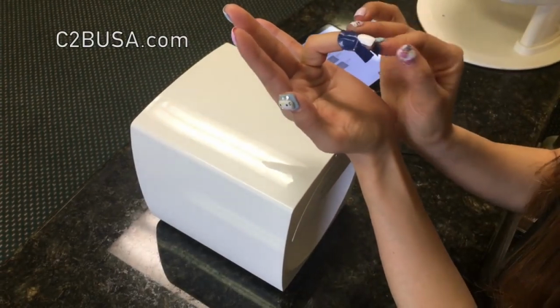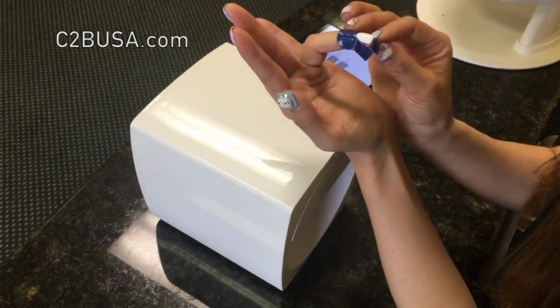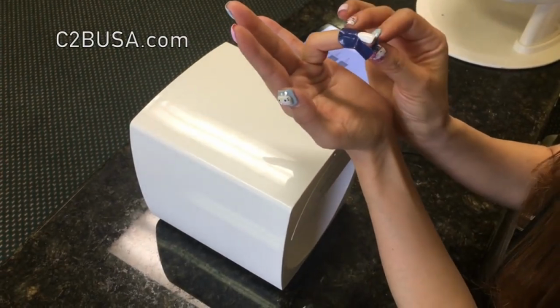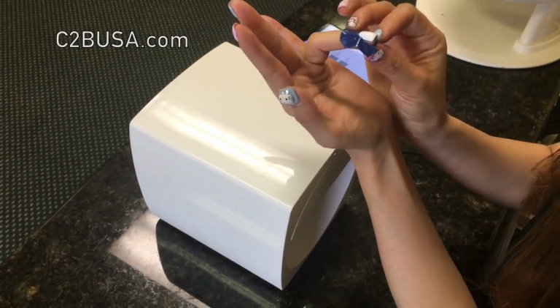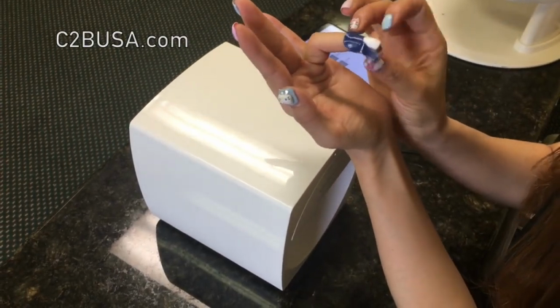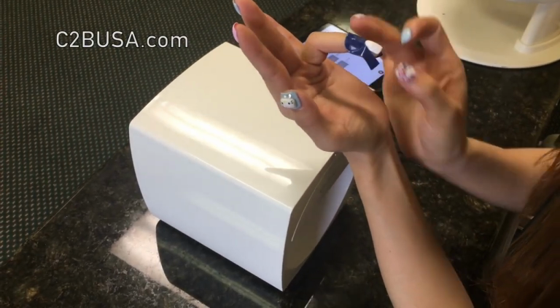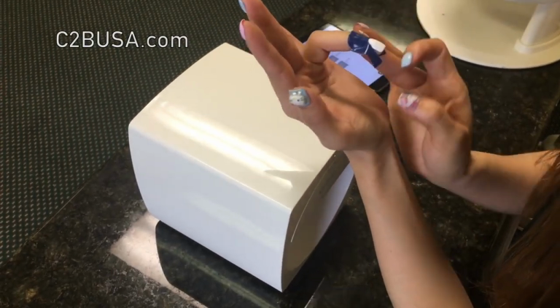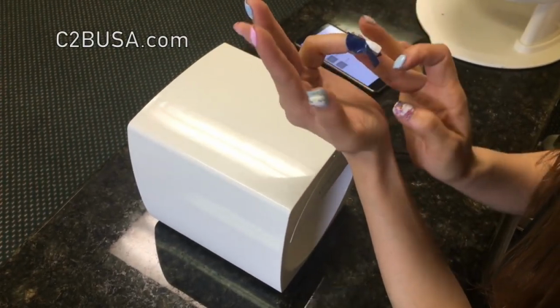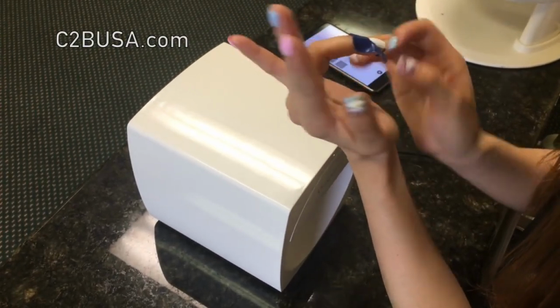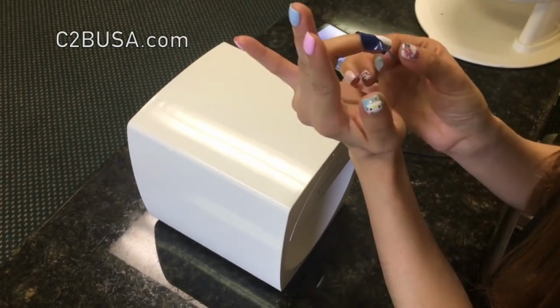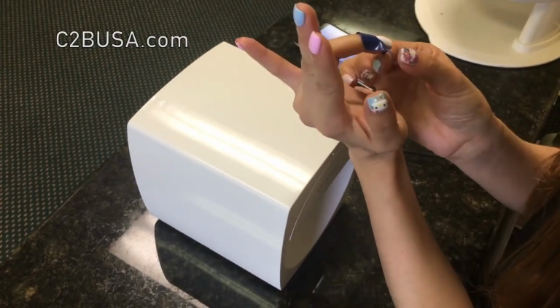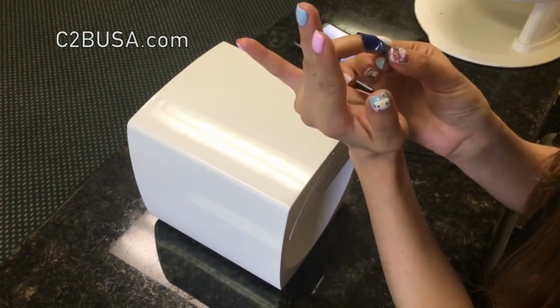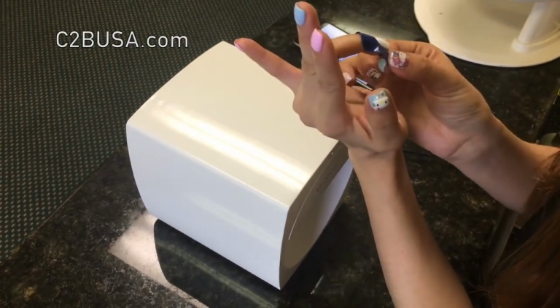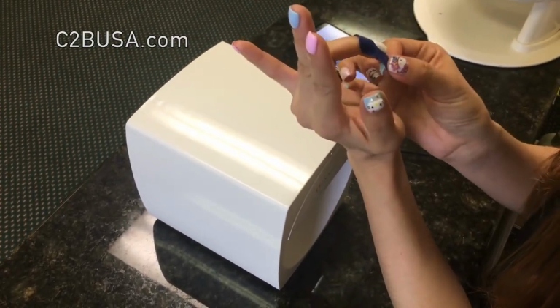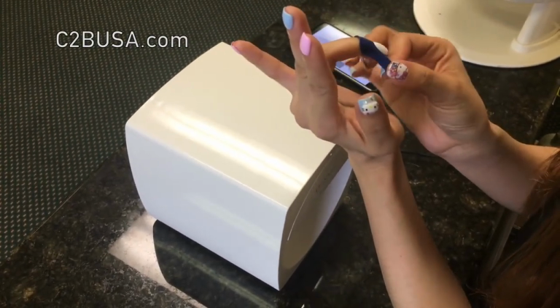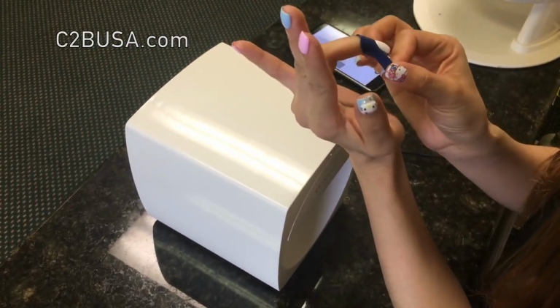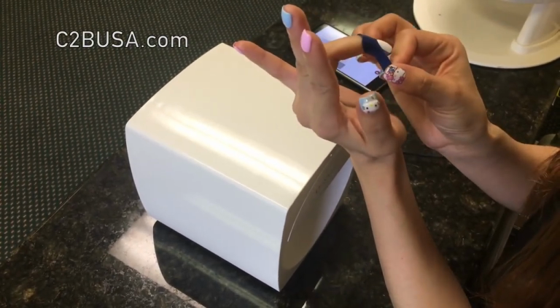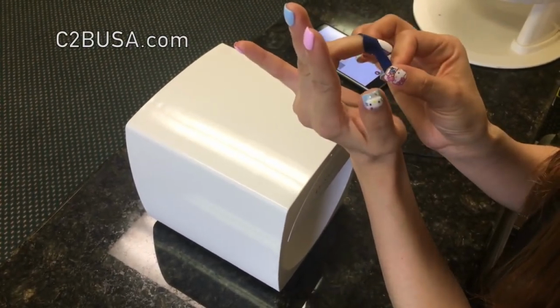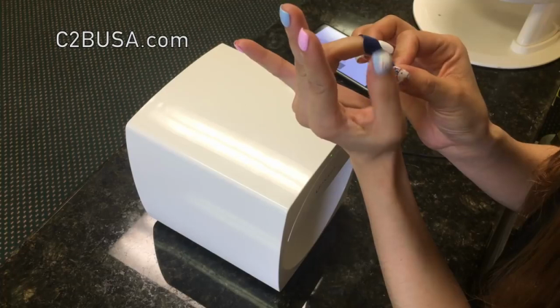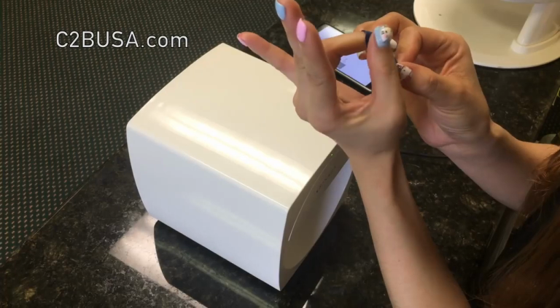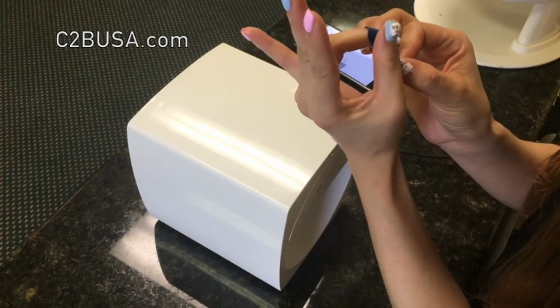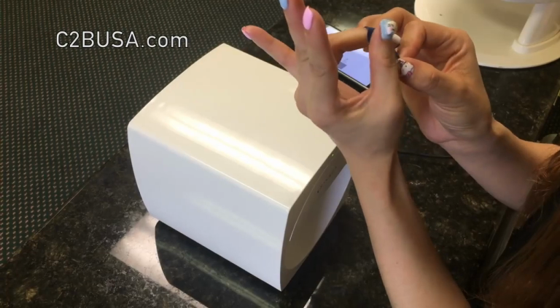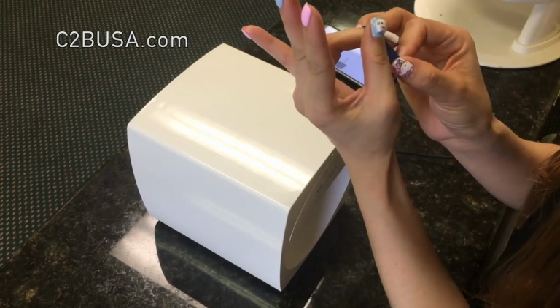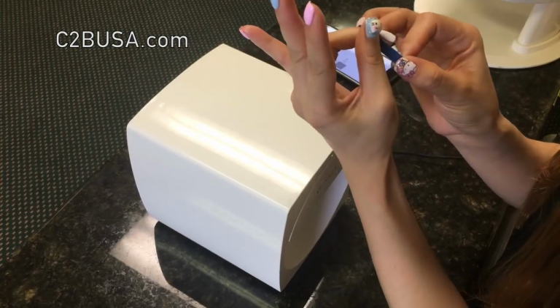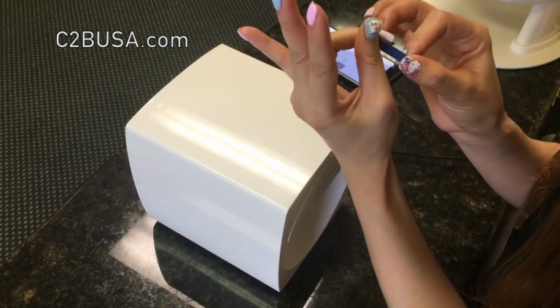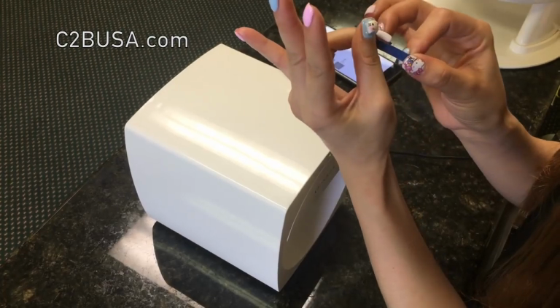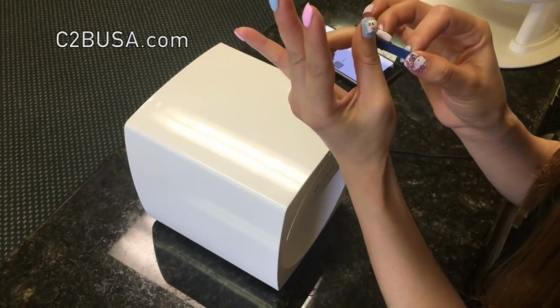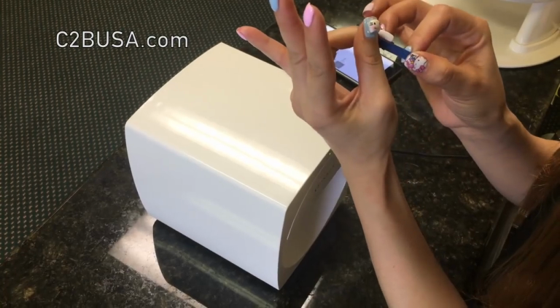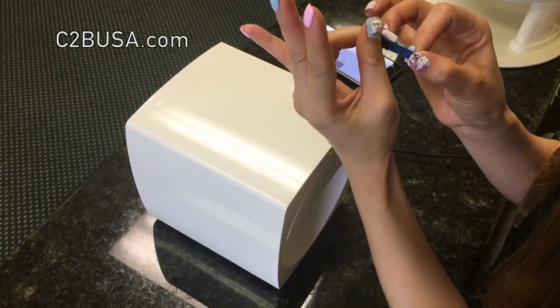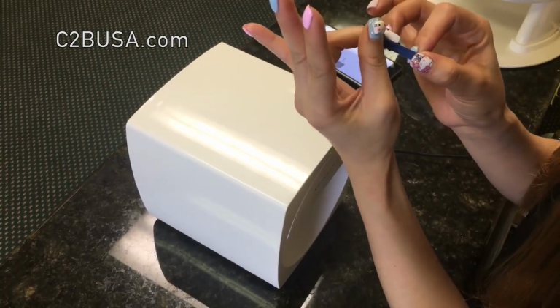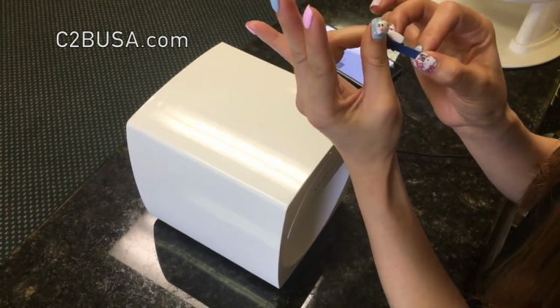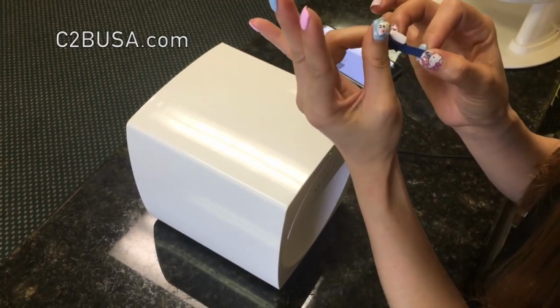Step 1. Place a blue sticker around your finger to protect your skin underneath the nail.